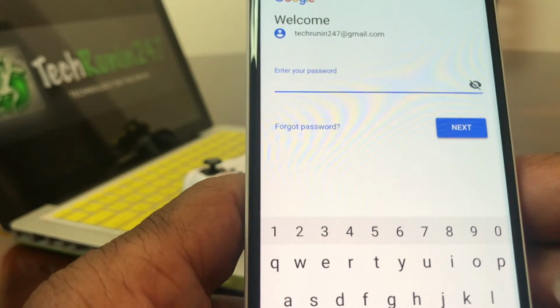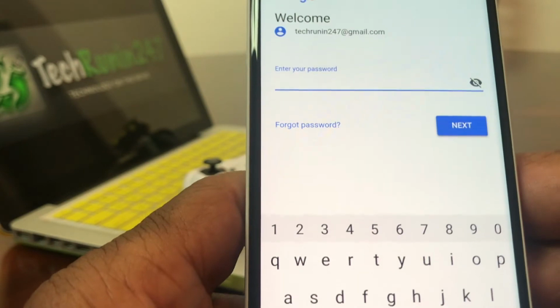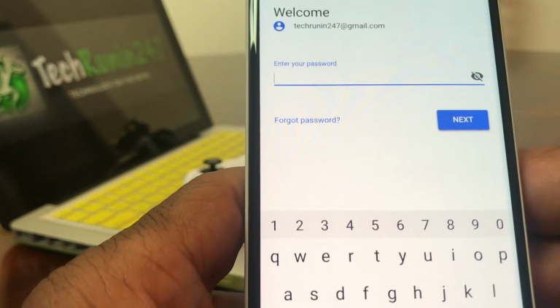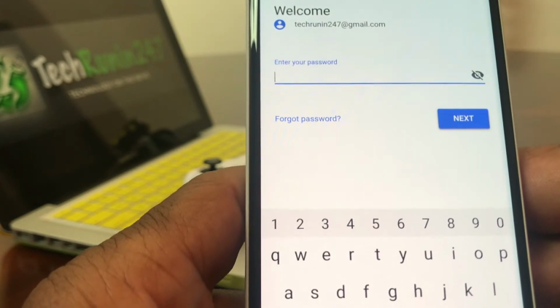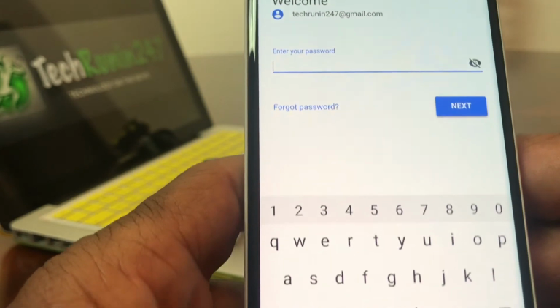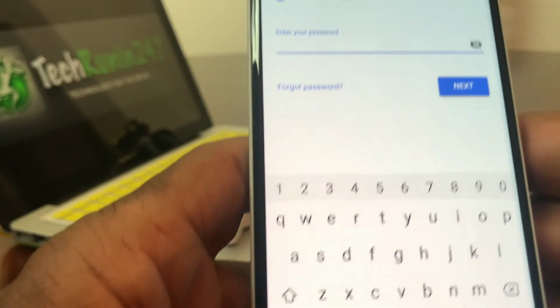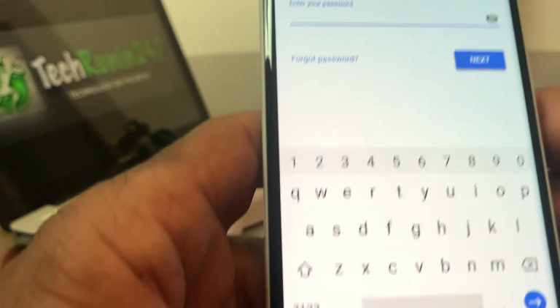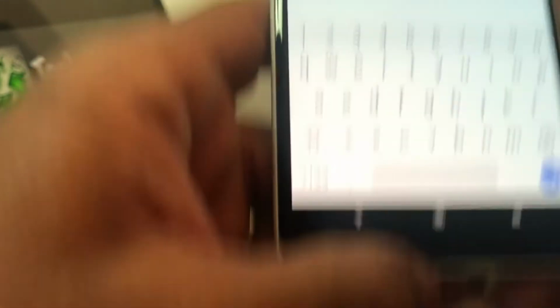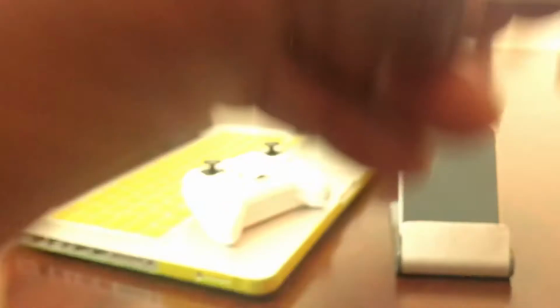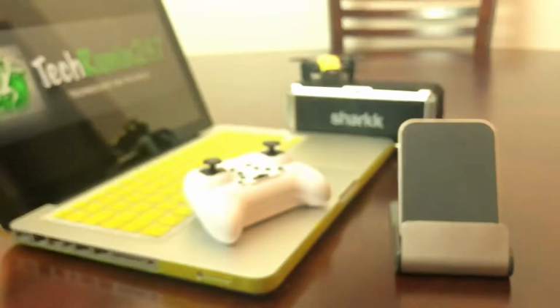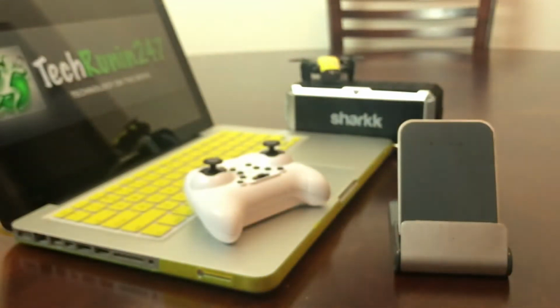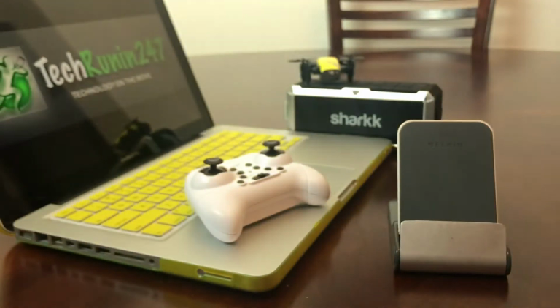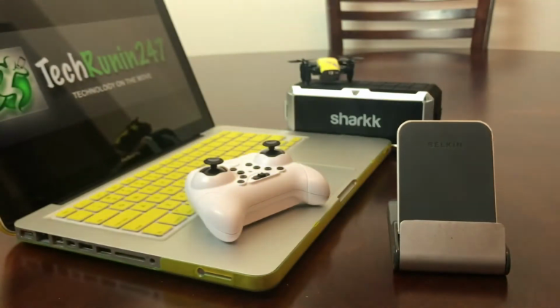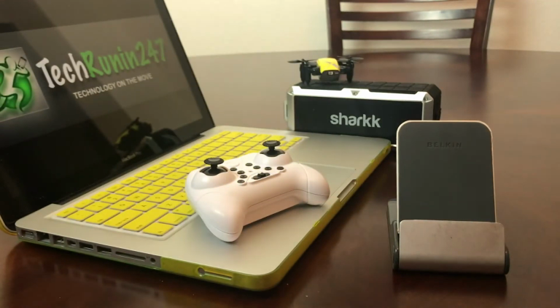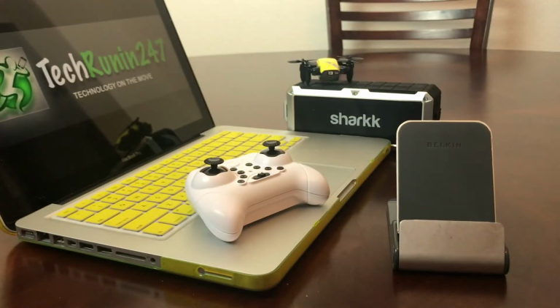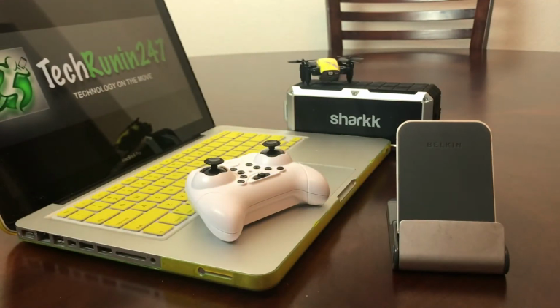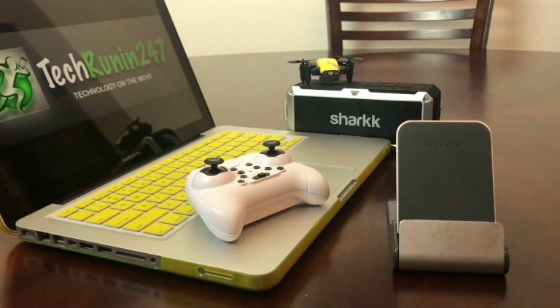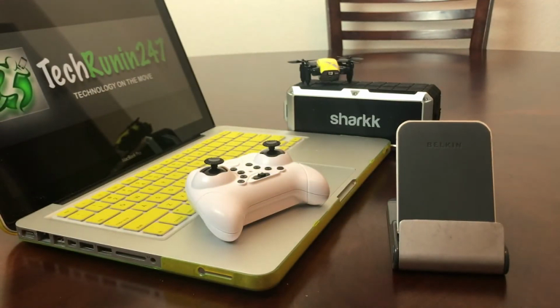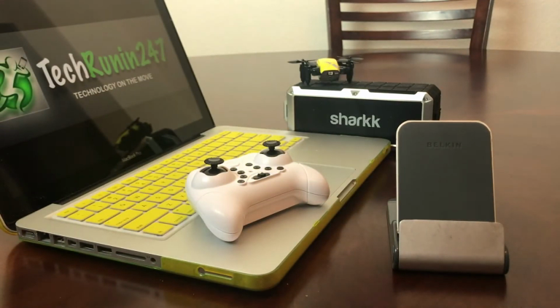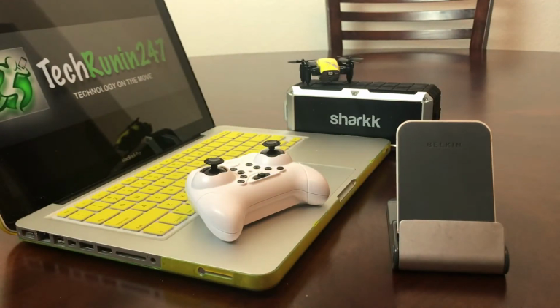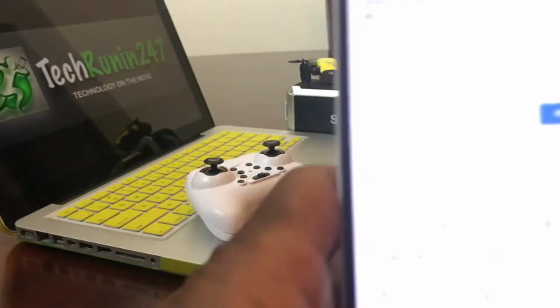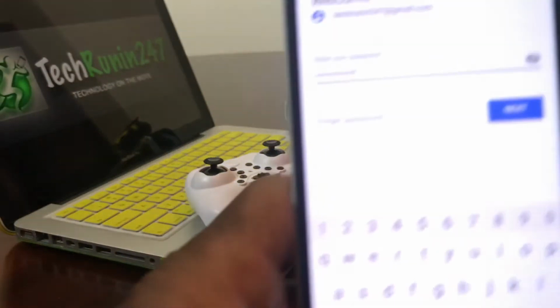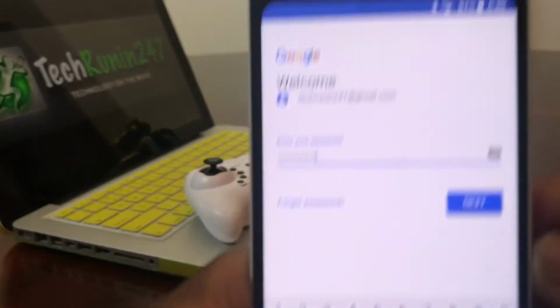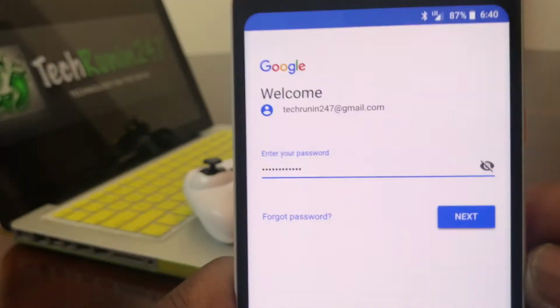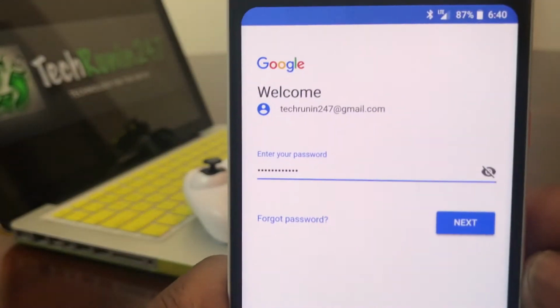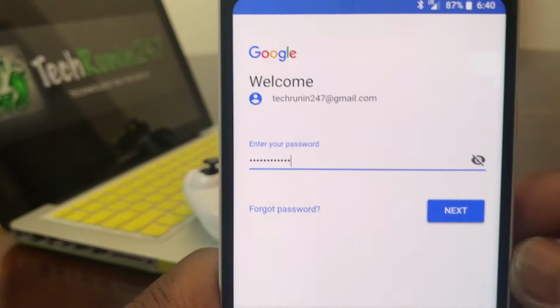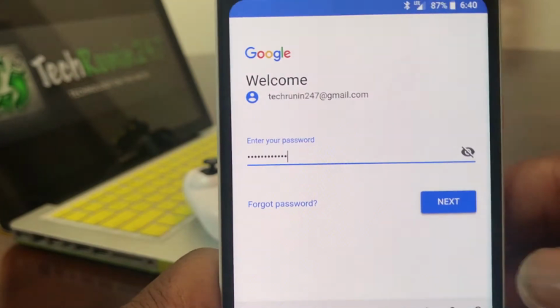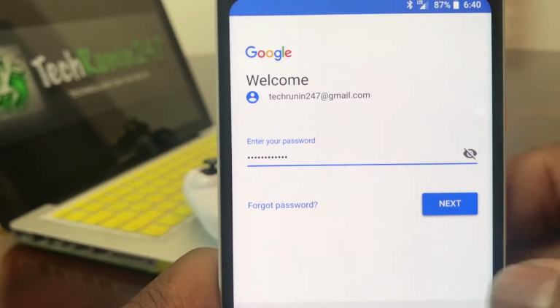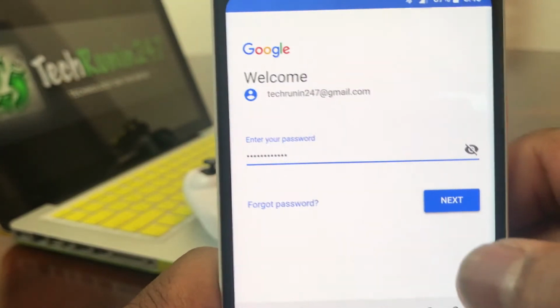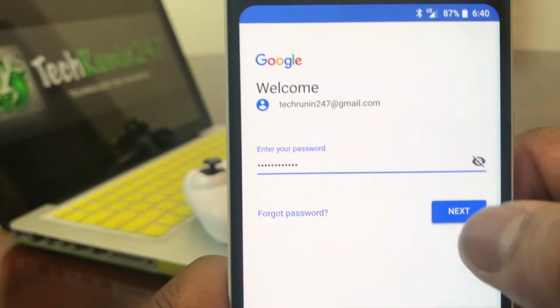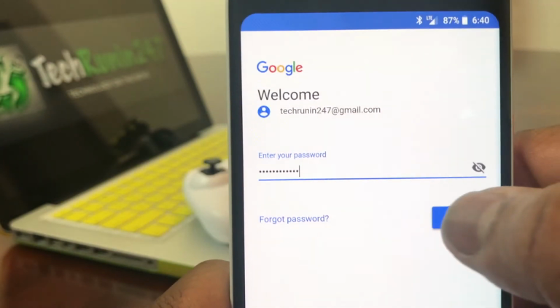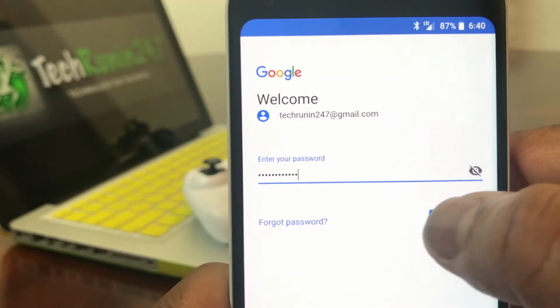Once you have the email address entered, go ahead and hit Next. After hitting Next, go ahead and put your password in. I'm going to go off camera to put my password in, and once I have it in there I'll hit Next again.